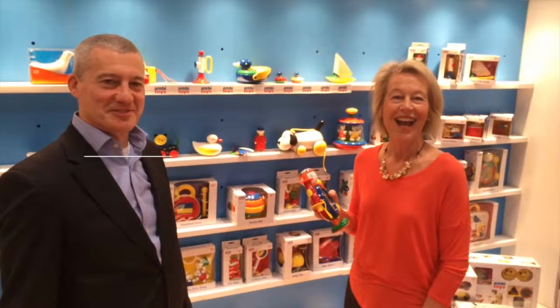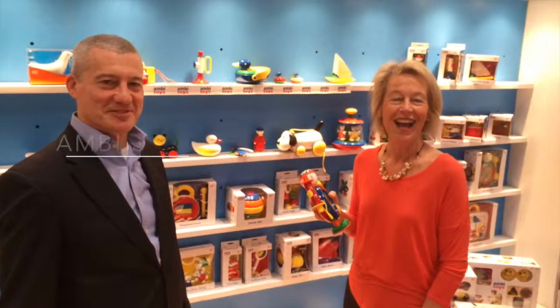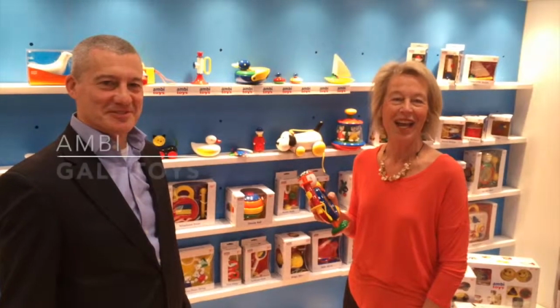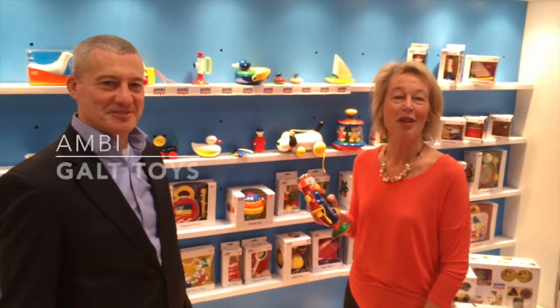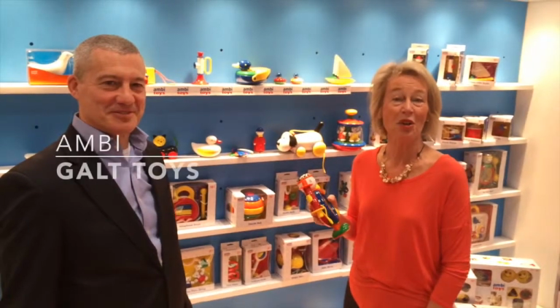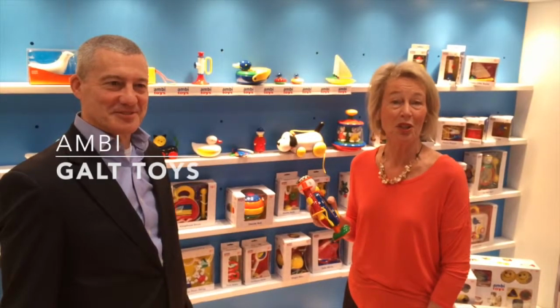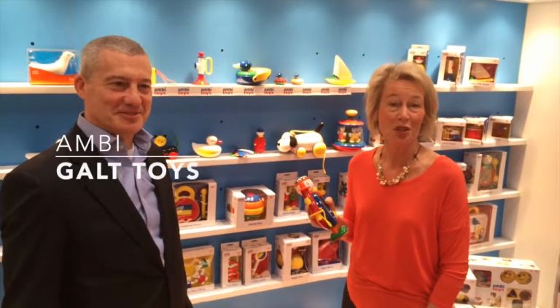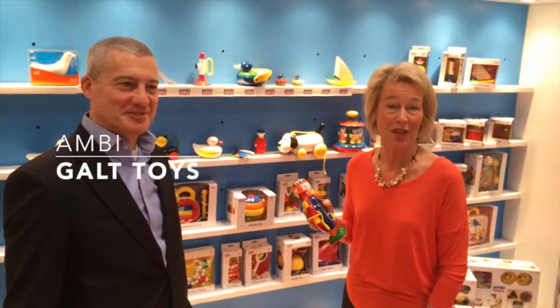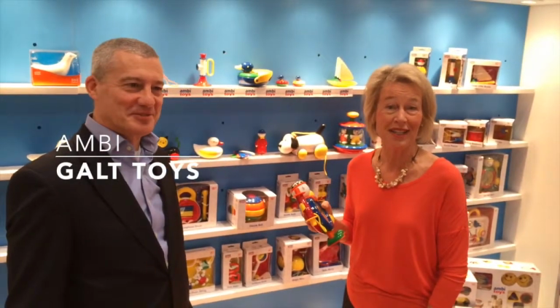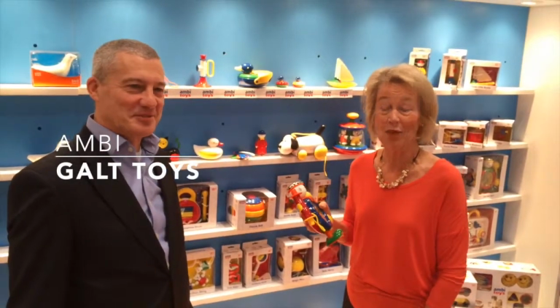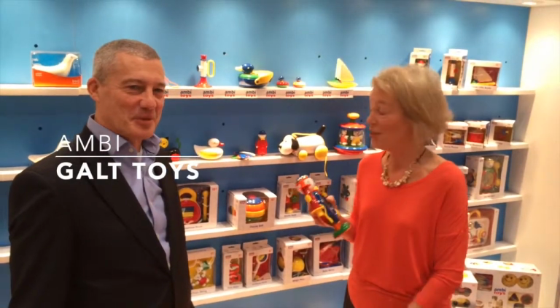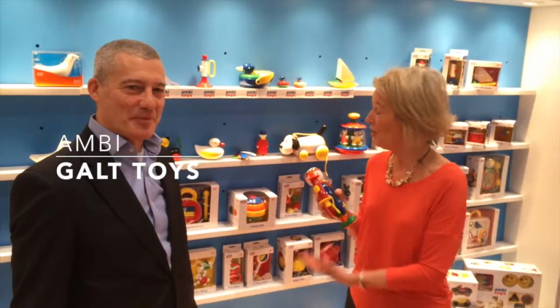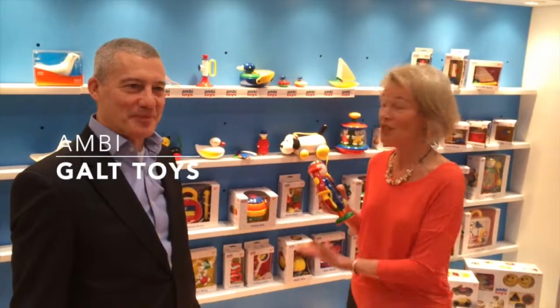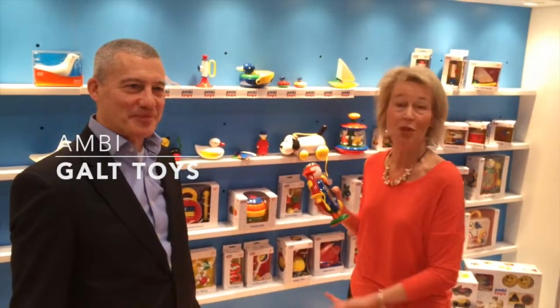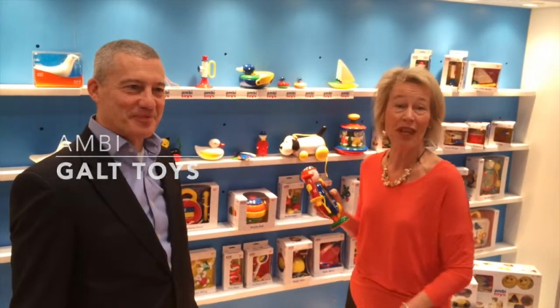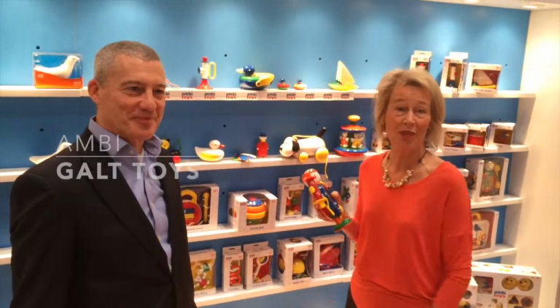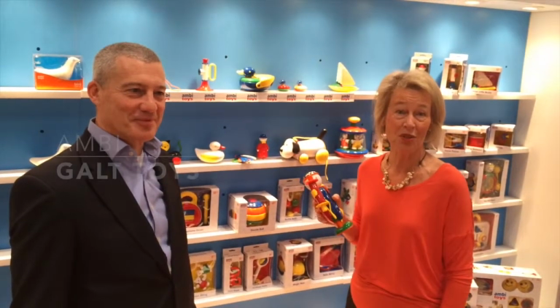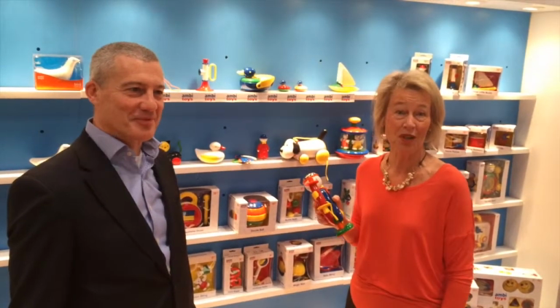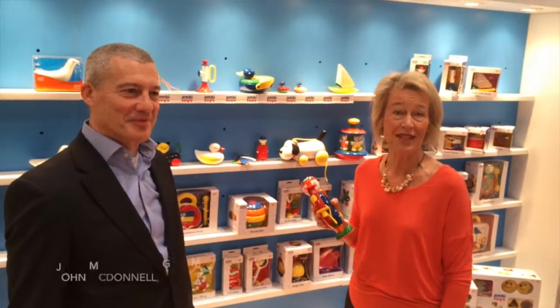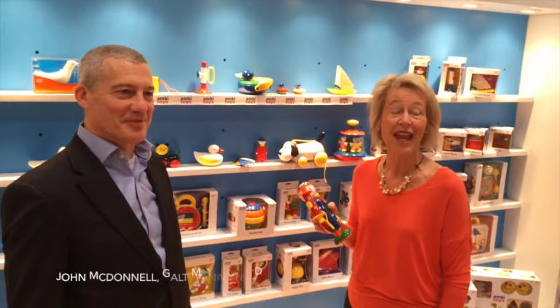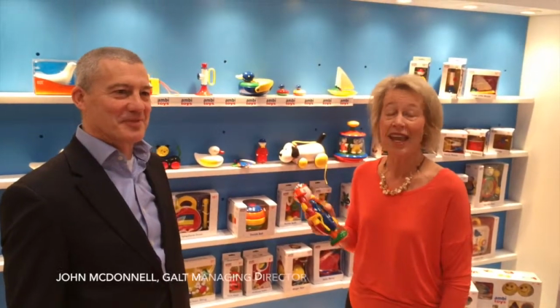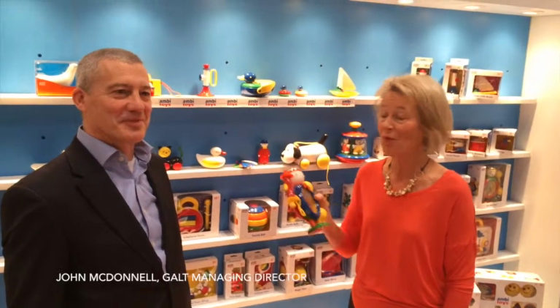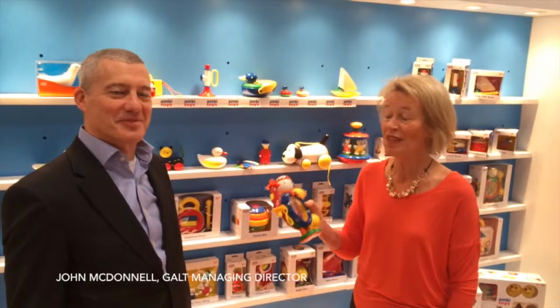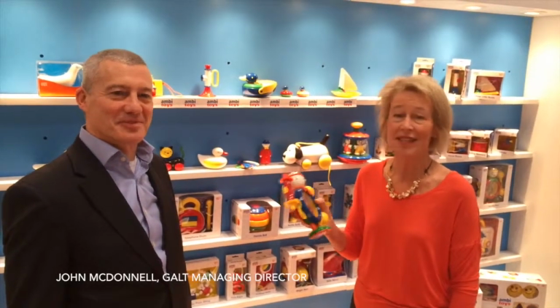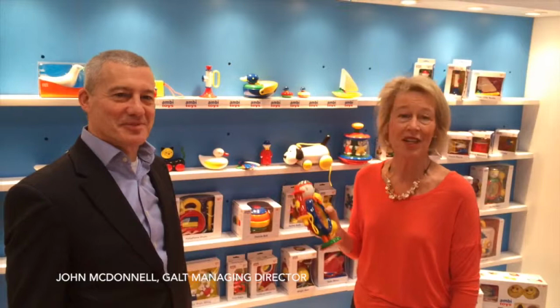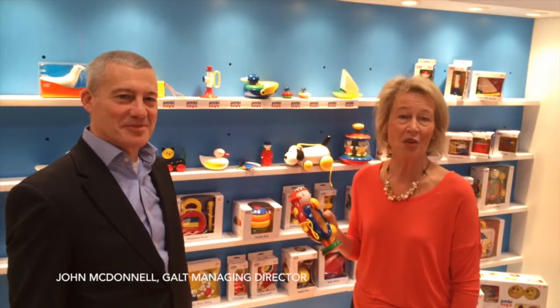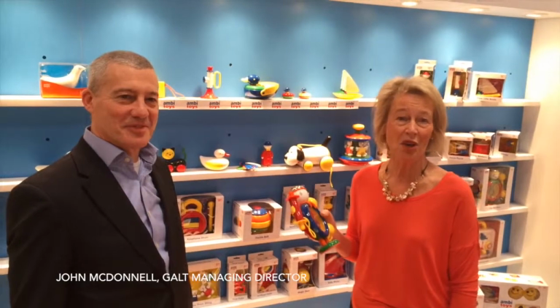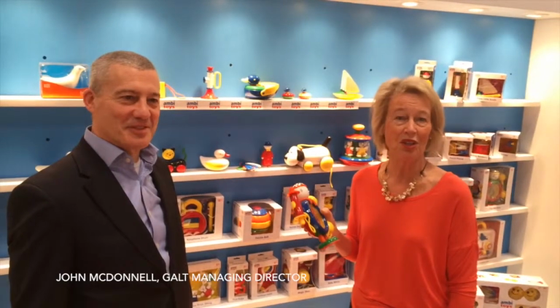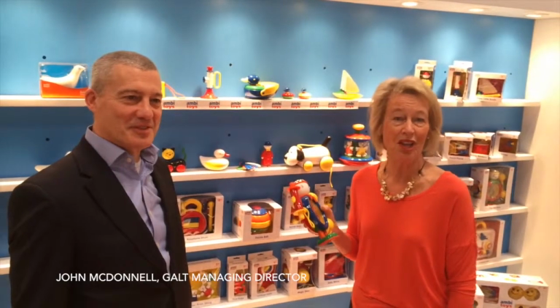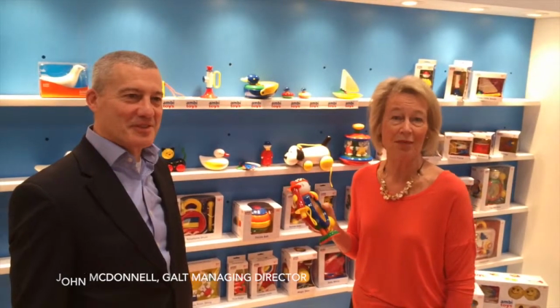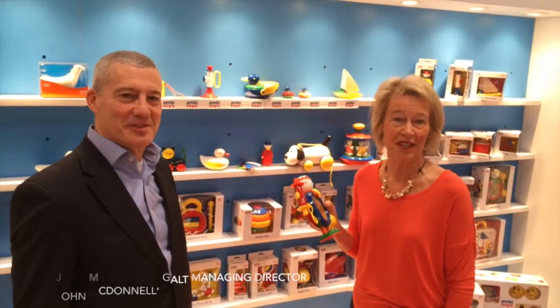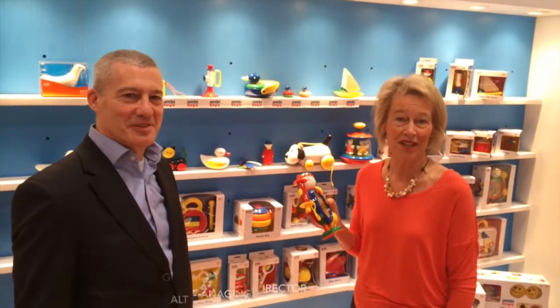Hi, I'm at Galt Toys to show you some new Ambi Toys, and I'm with the CEO of Galt, John McDonald.